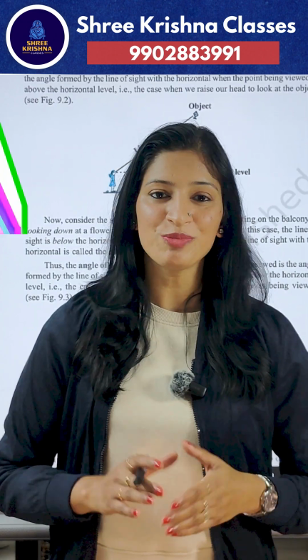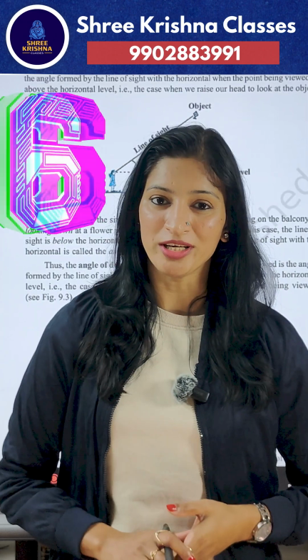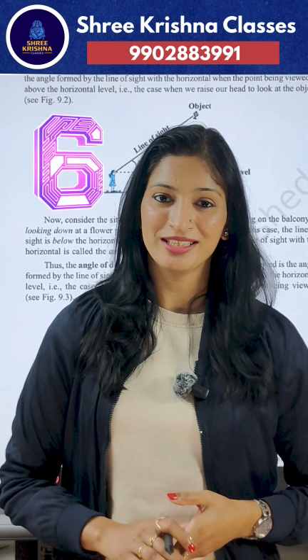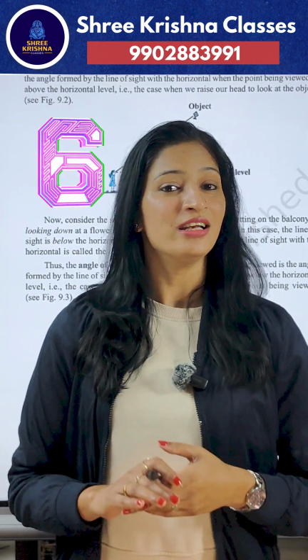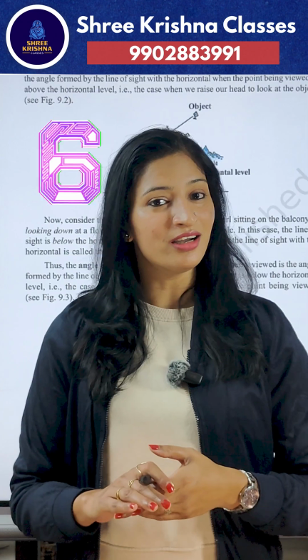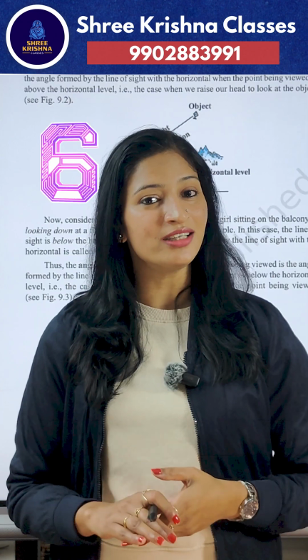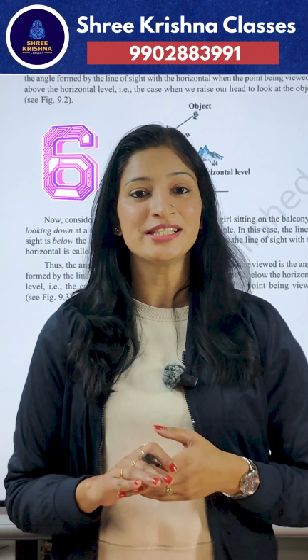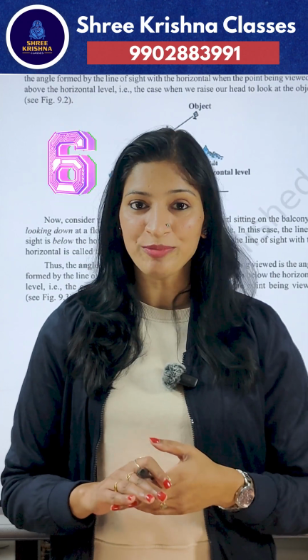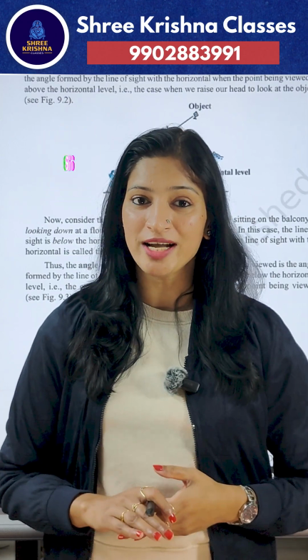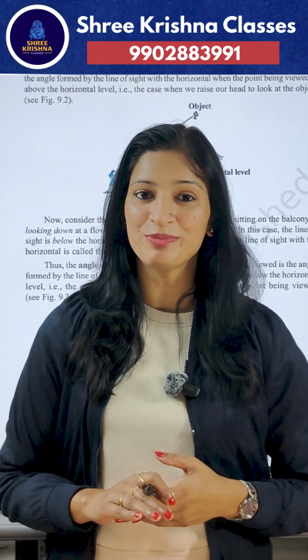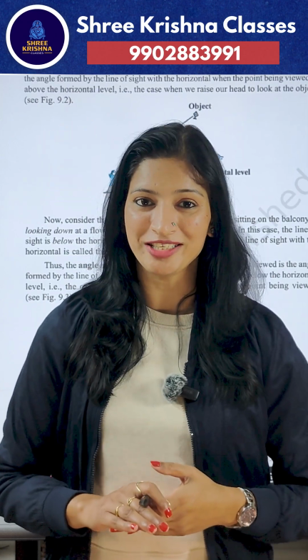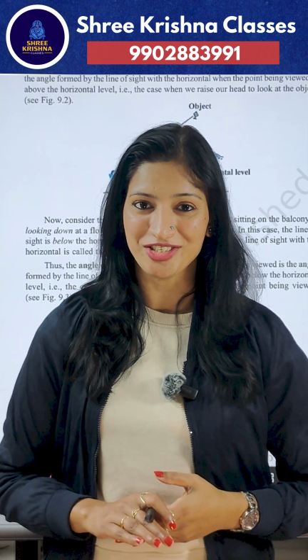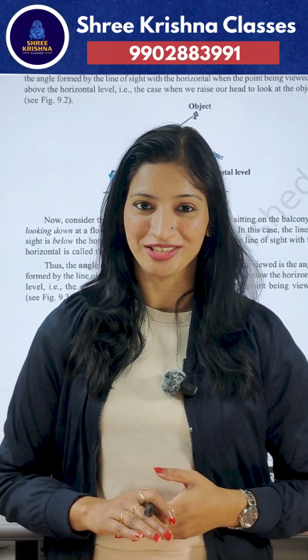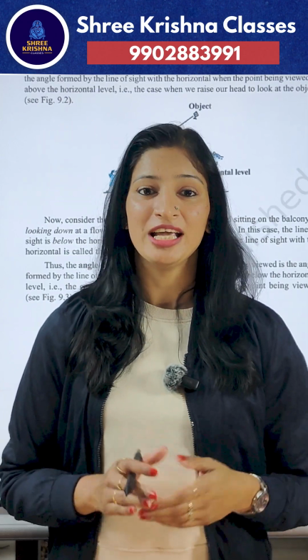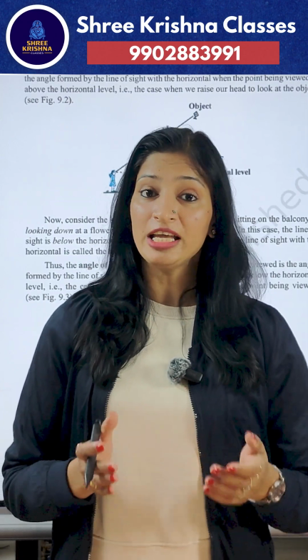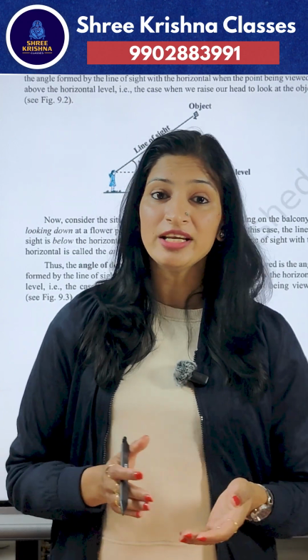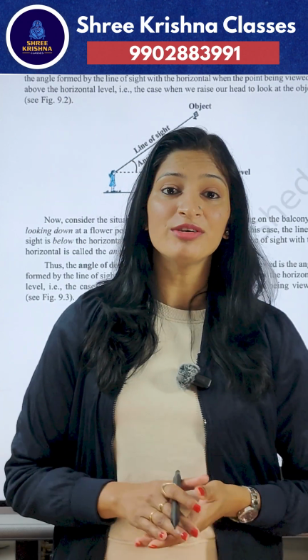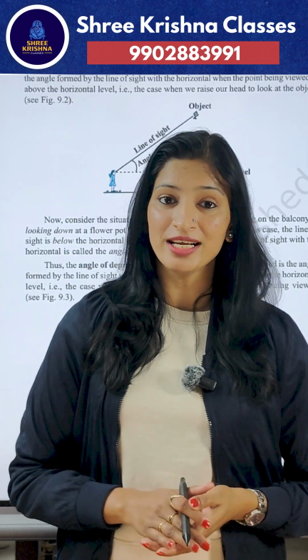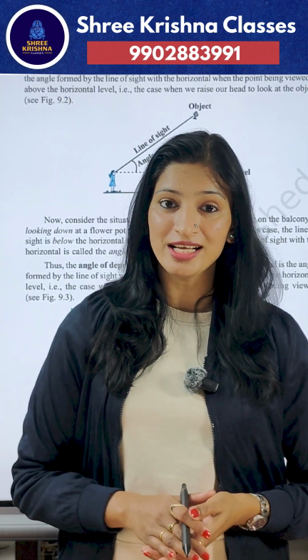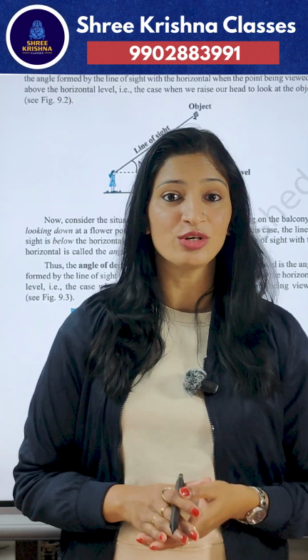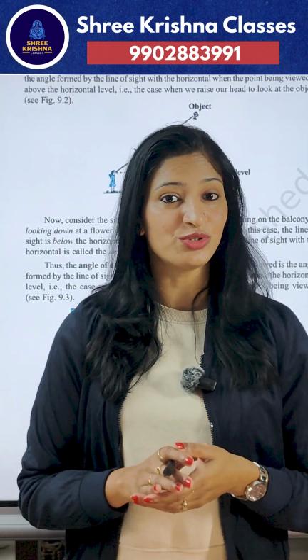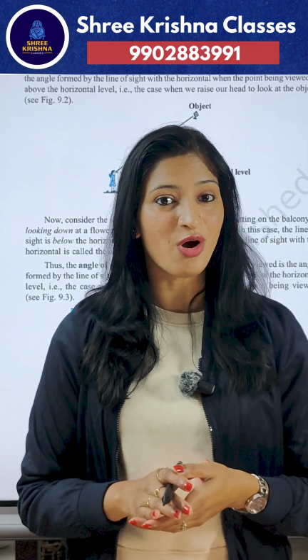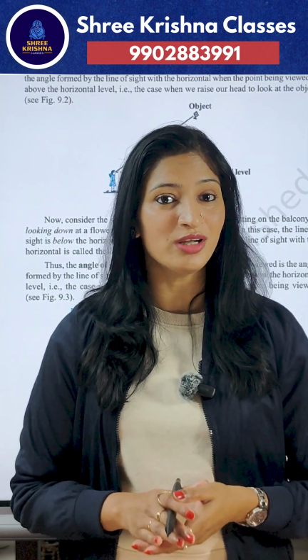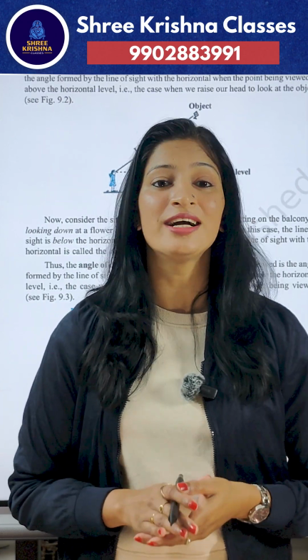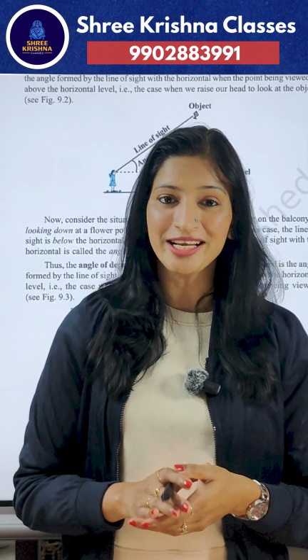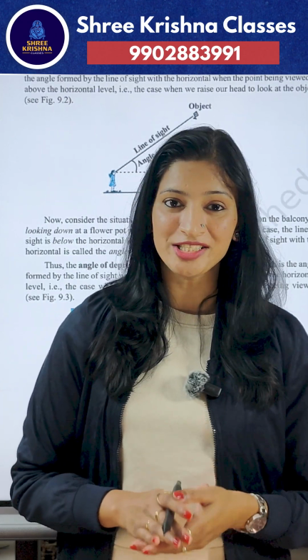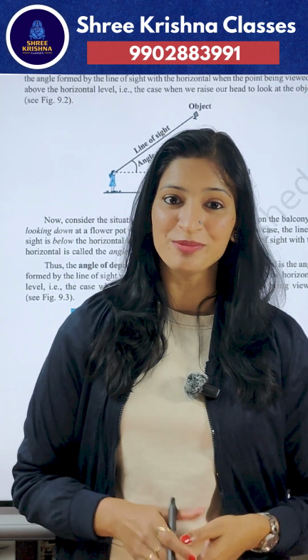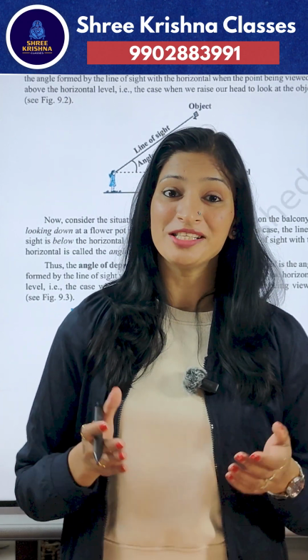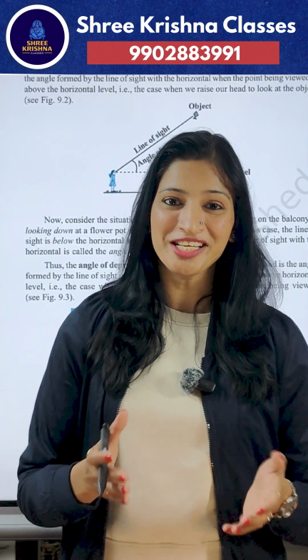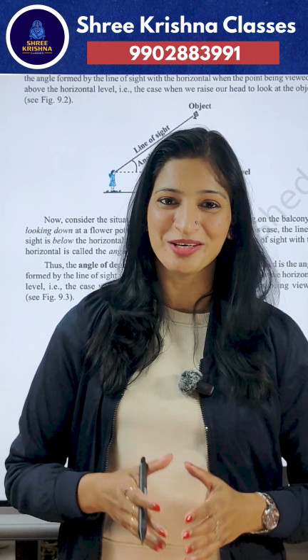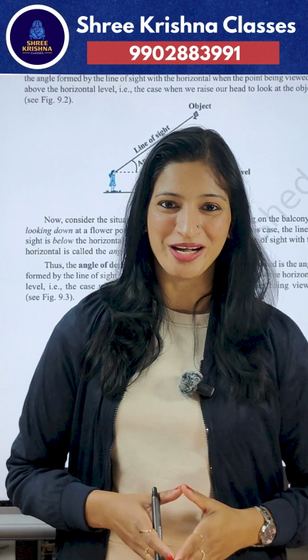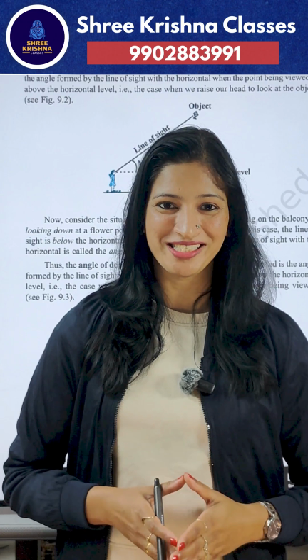Sixth point: learn stepwise presentation. Even if the final answer goes wrong, correct steps still earn marks.